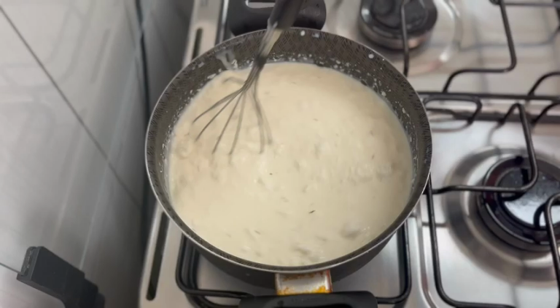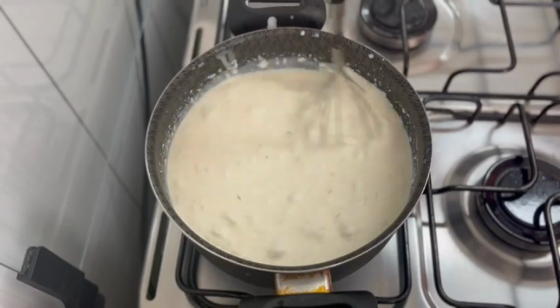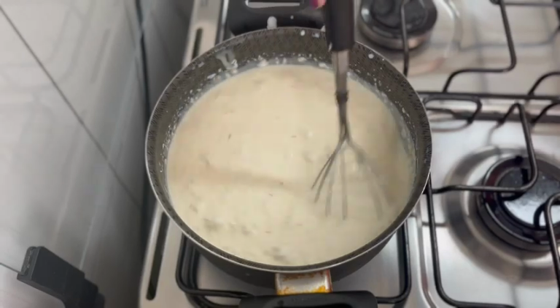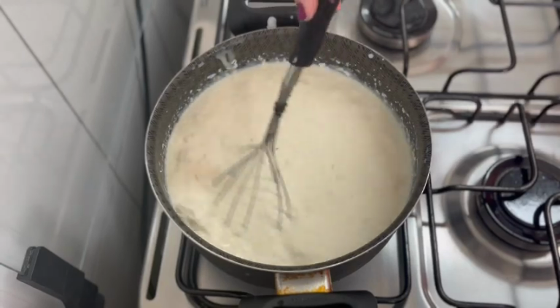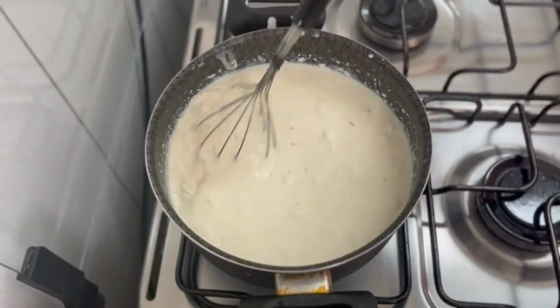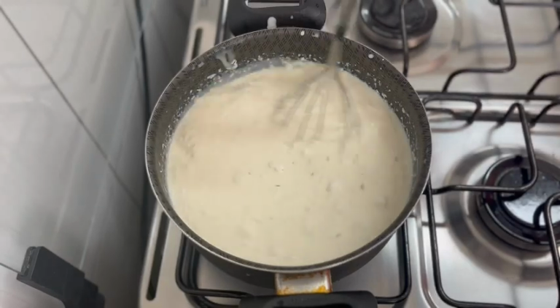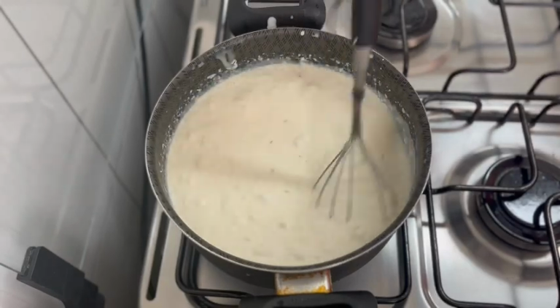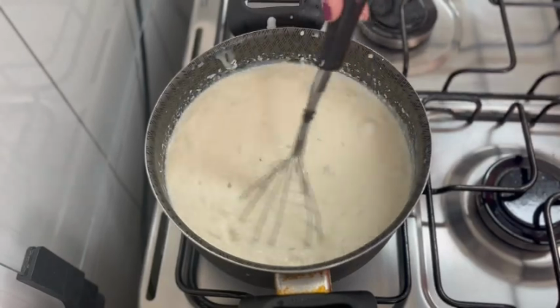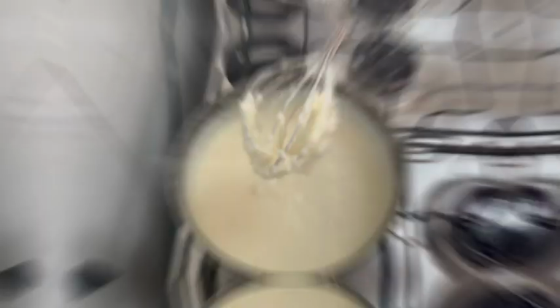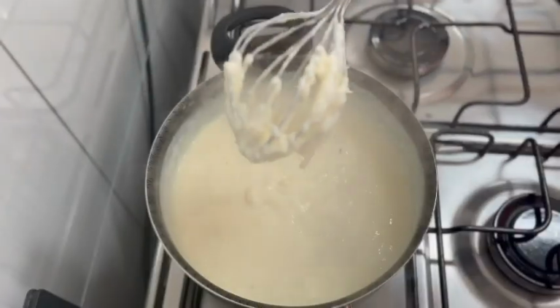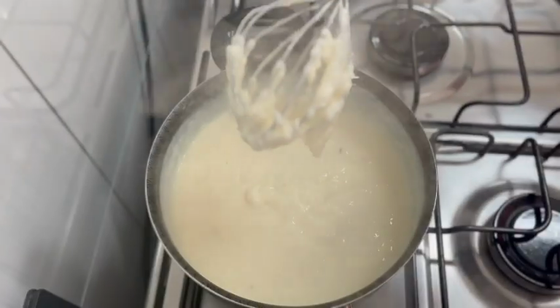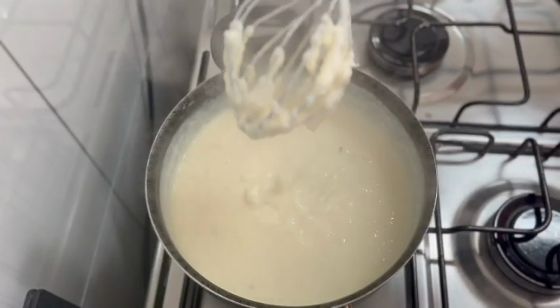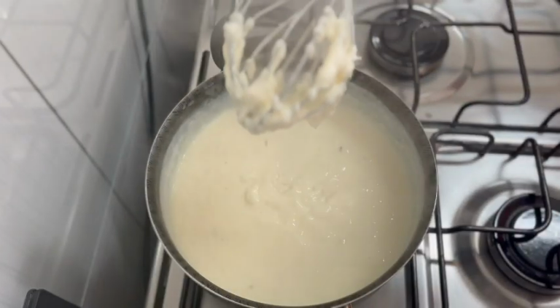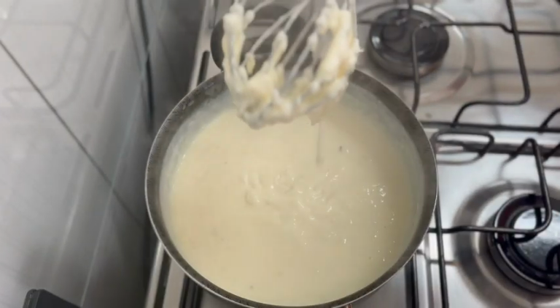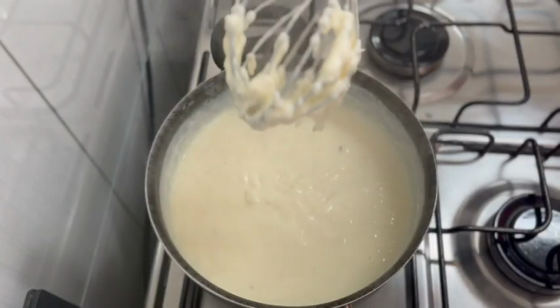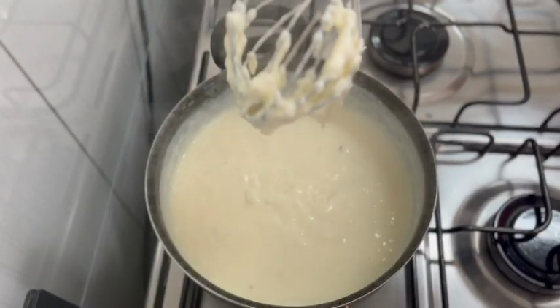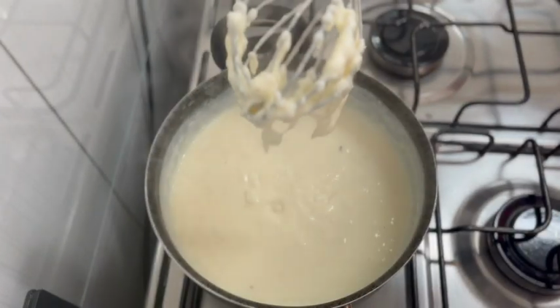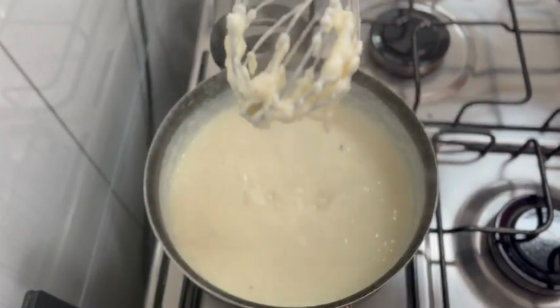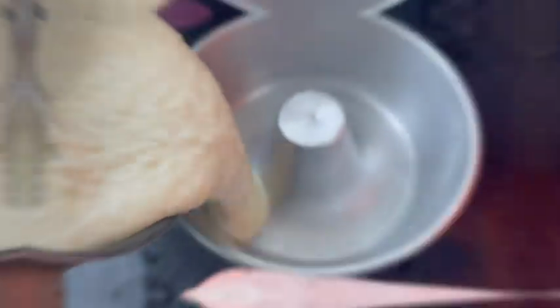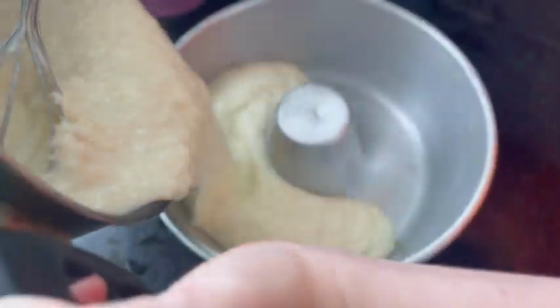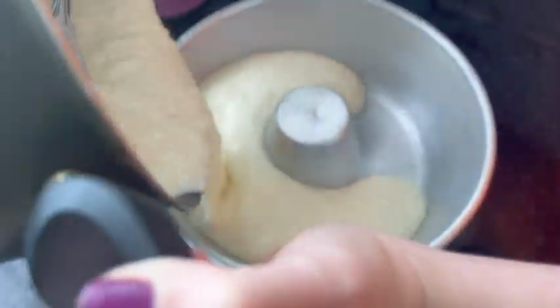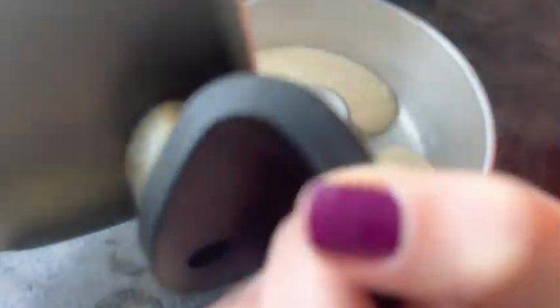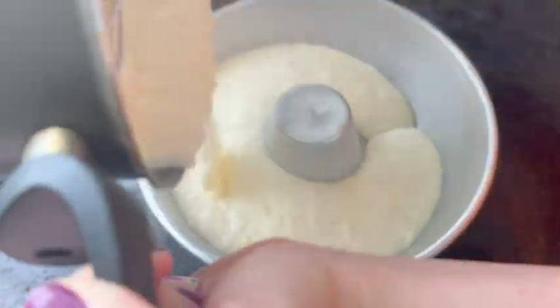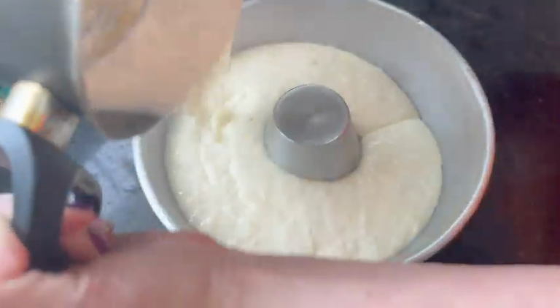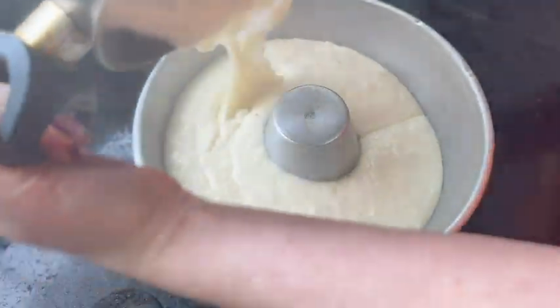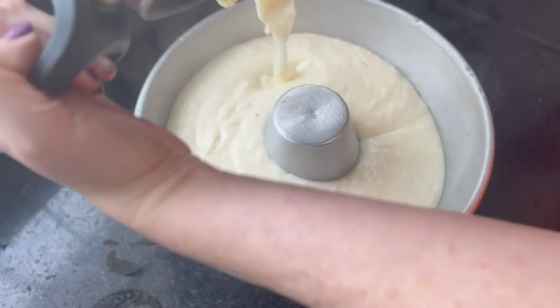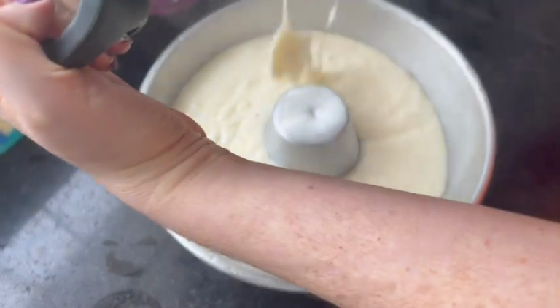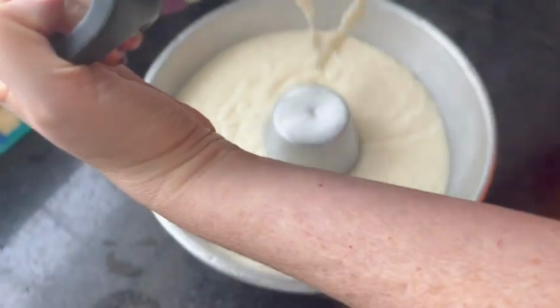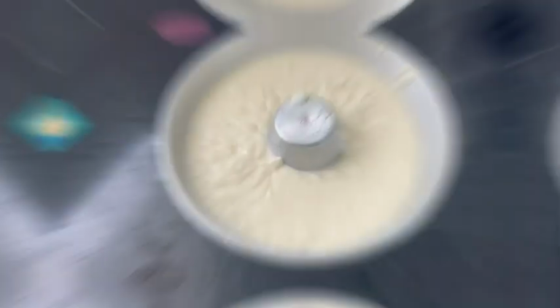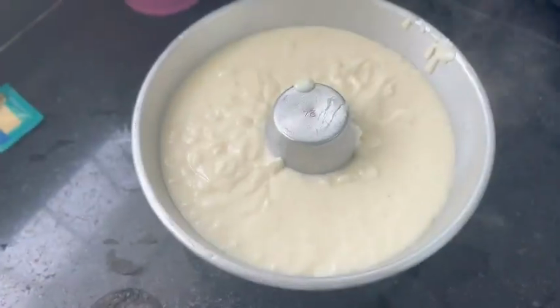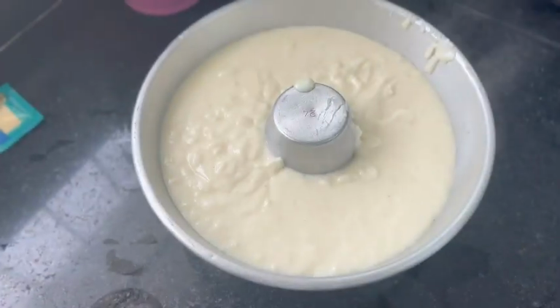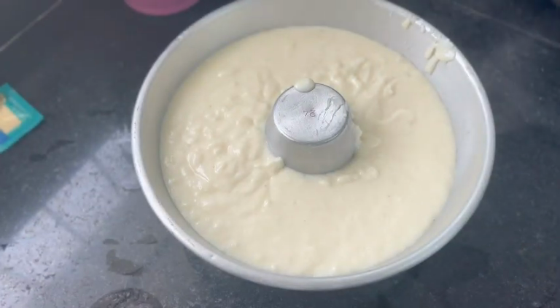The mixture needs to be stirred and thickened. Pour into a mold and put in the fridge for 5 hours.